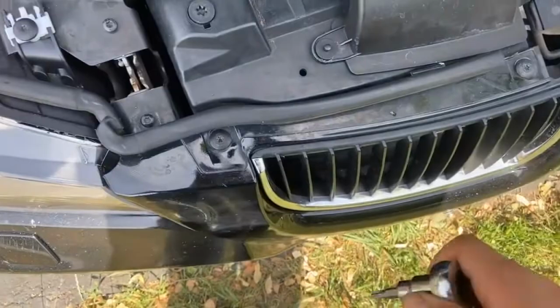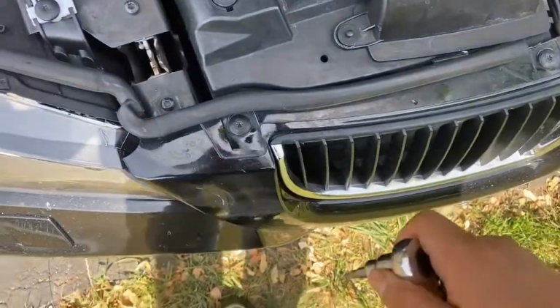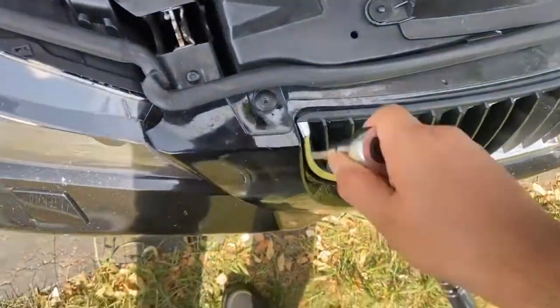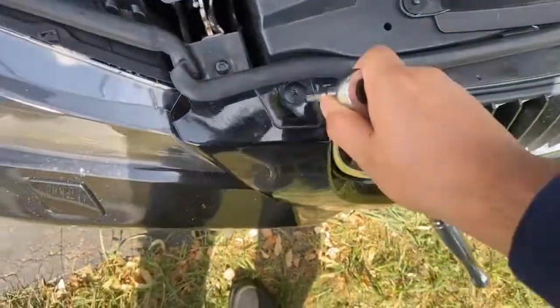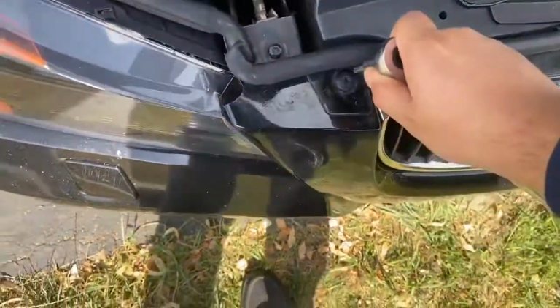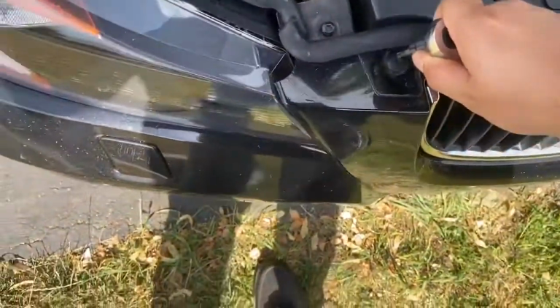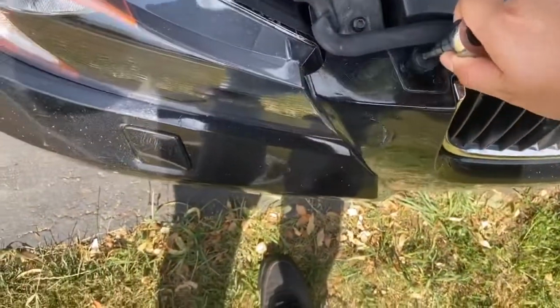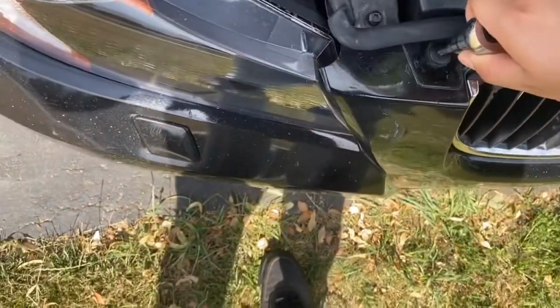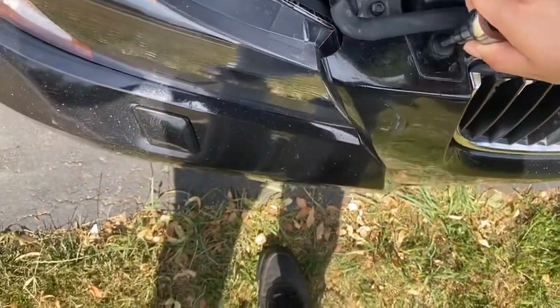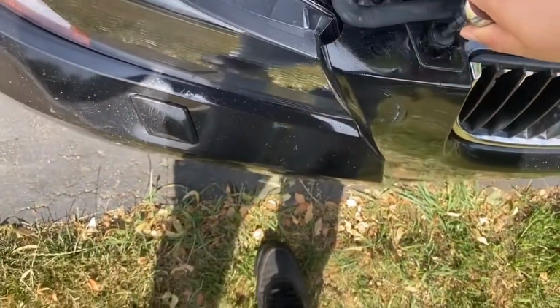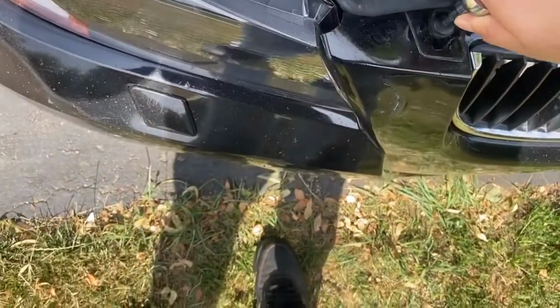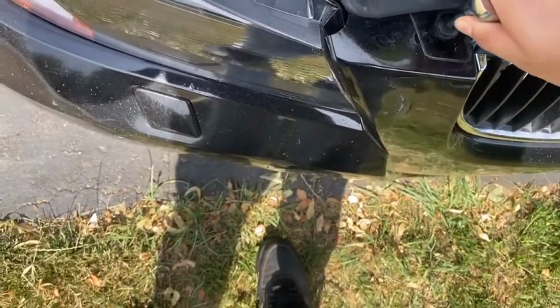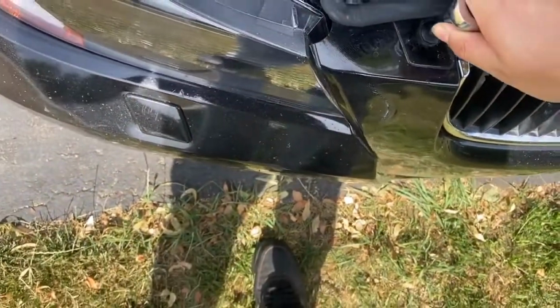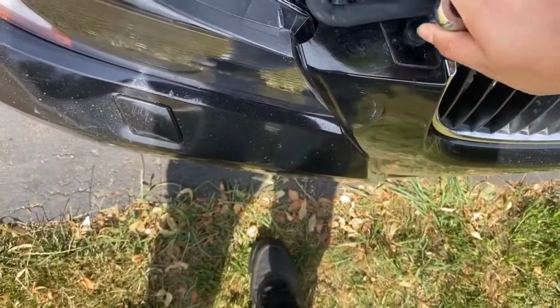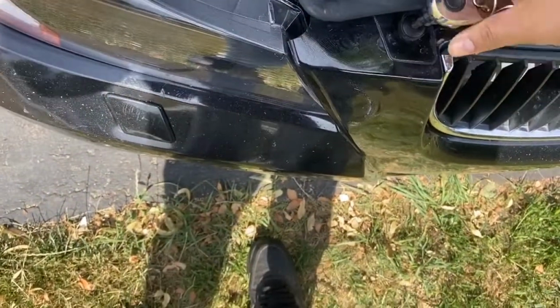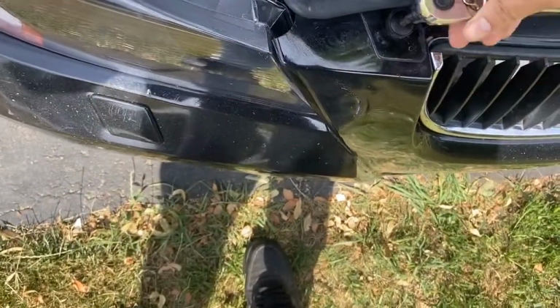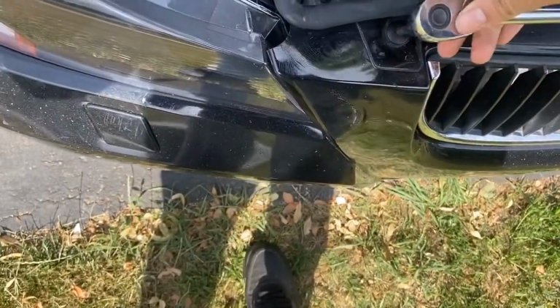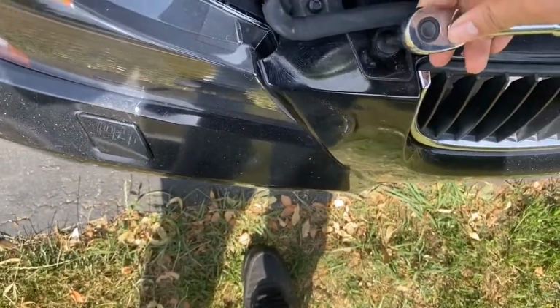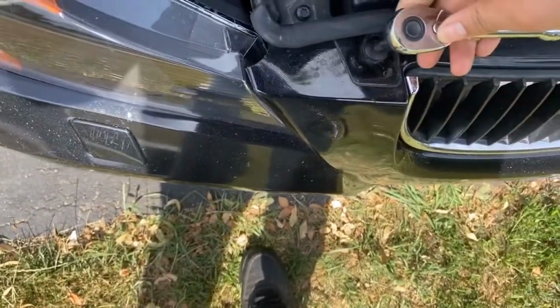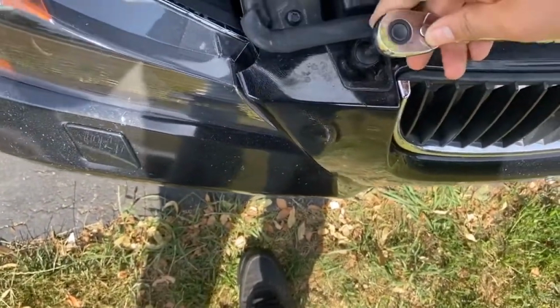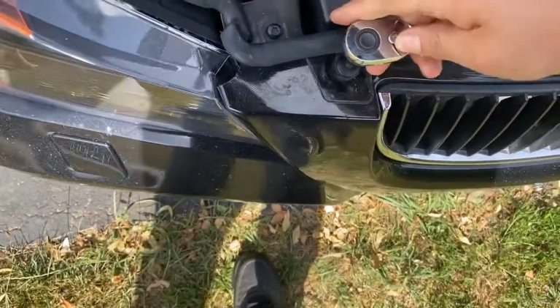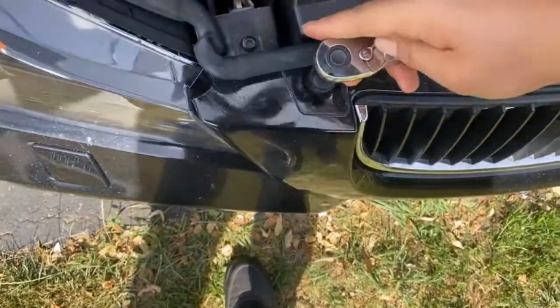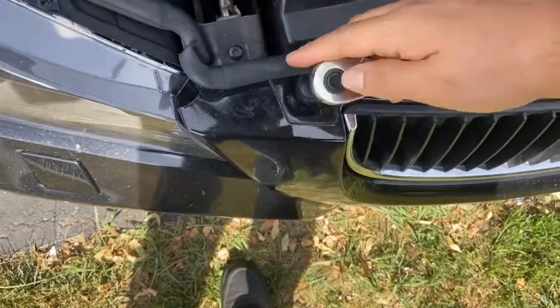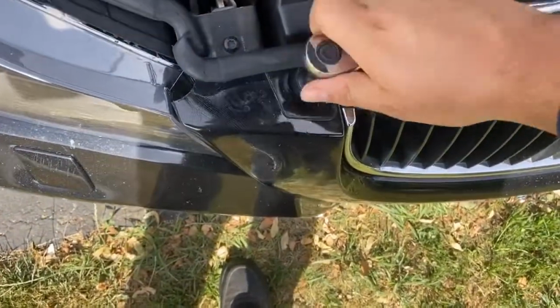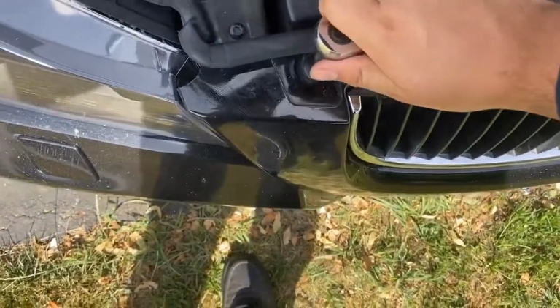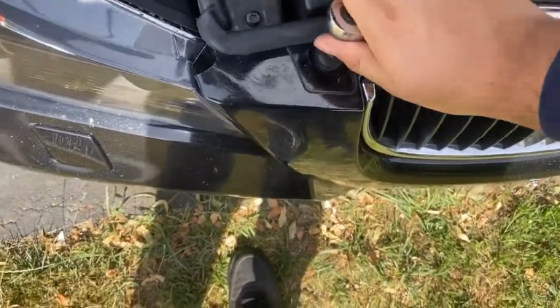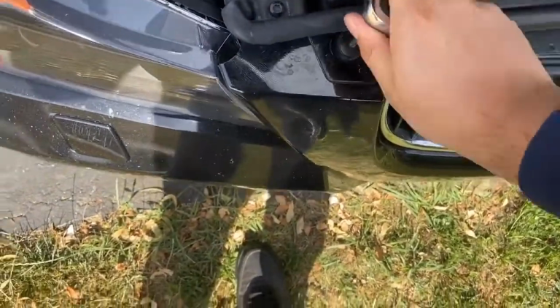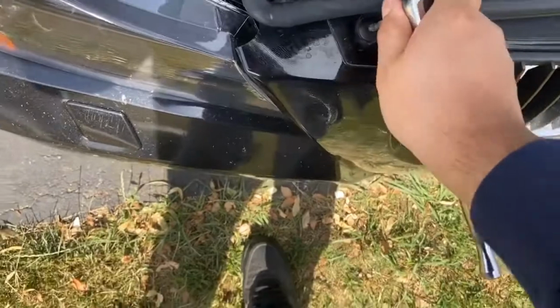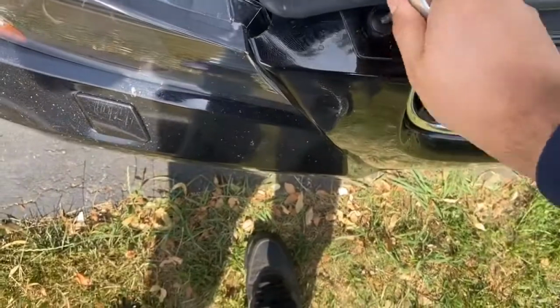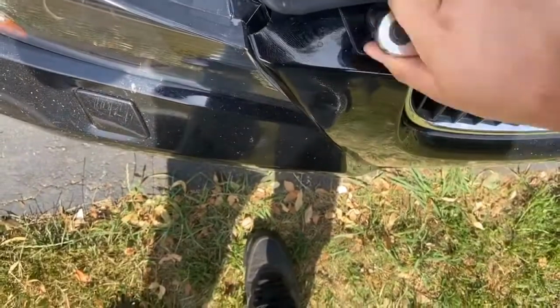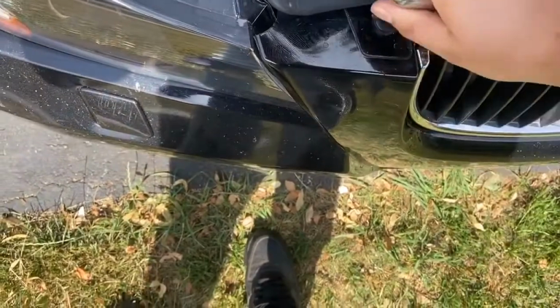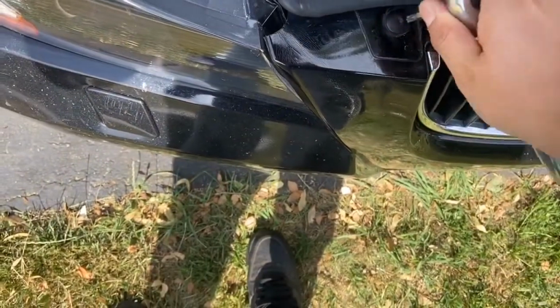These bolts right here are gonna take a T30. Just put that in there and start loosening them up.